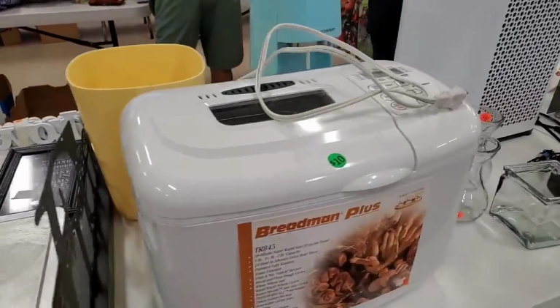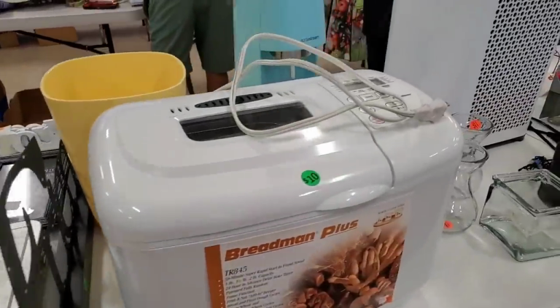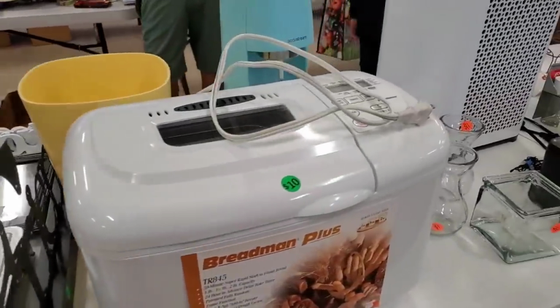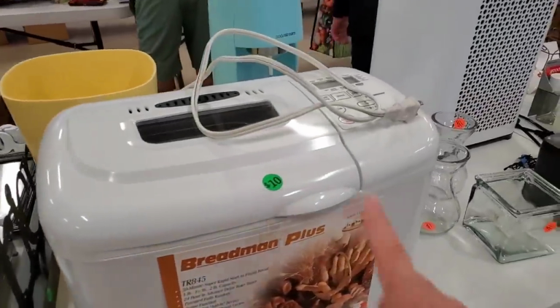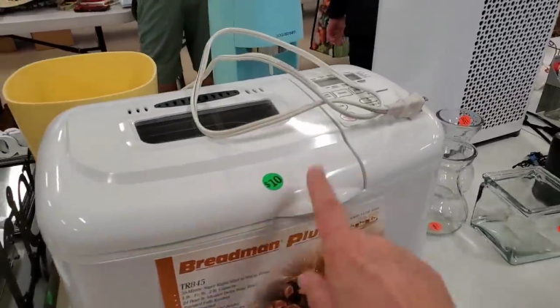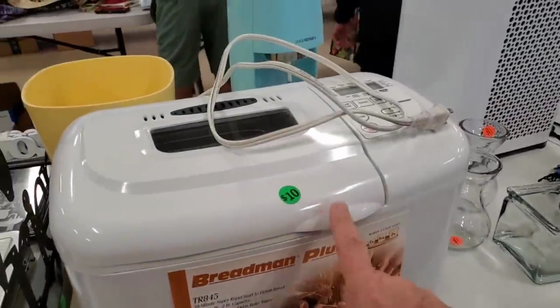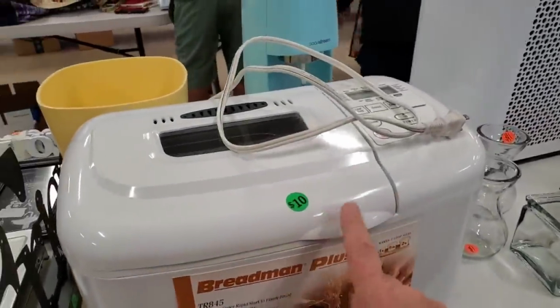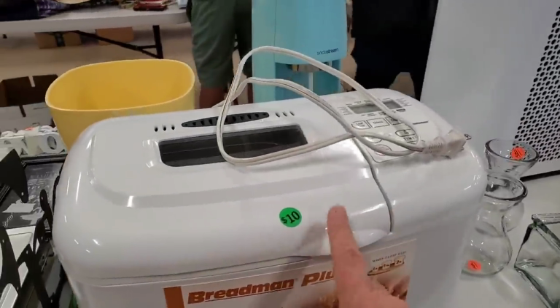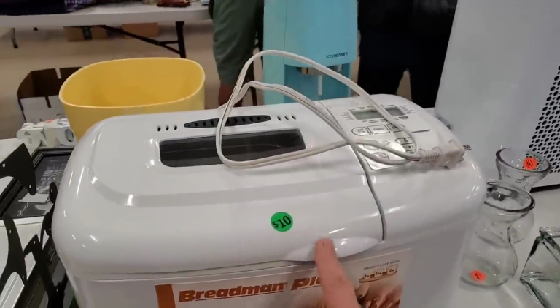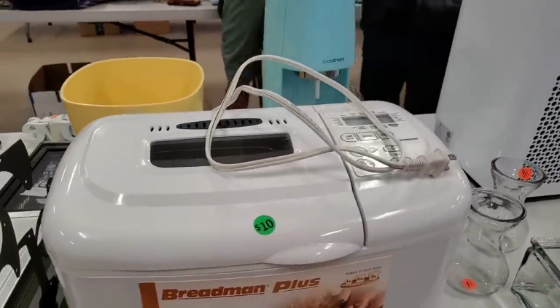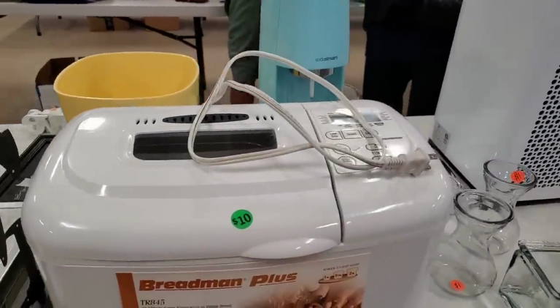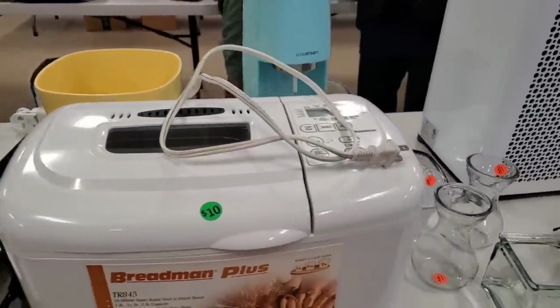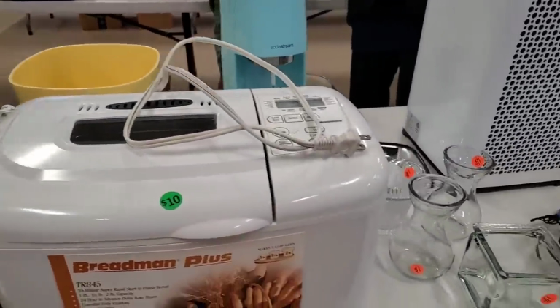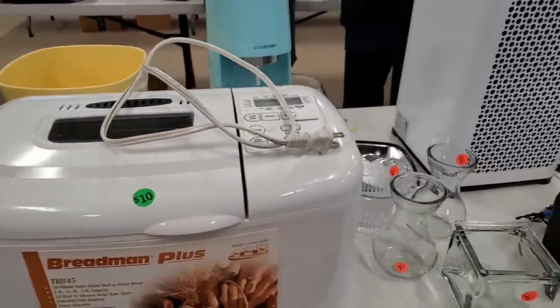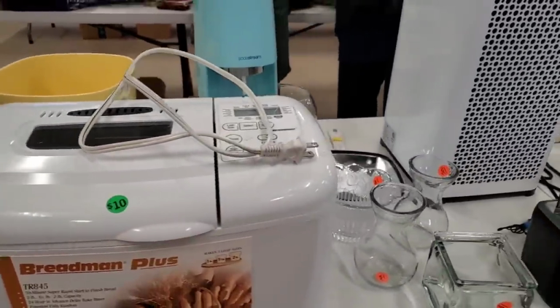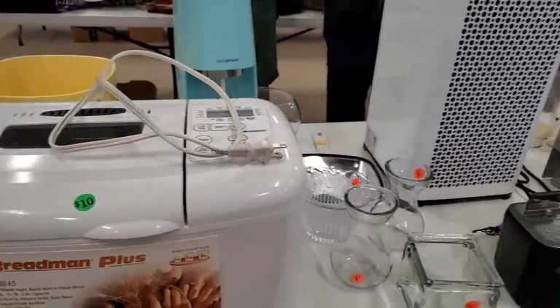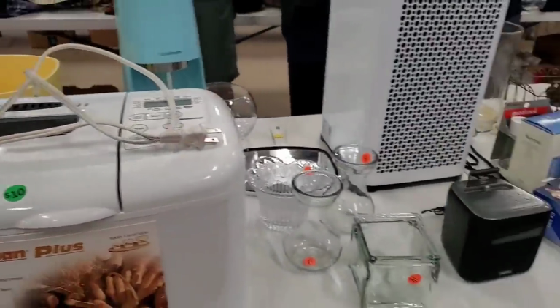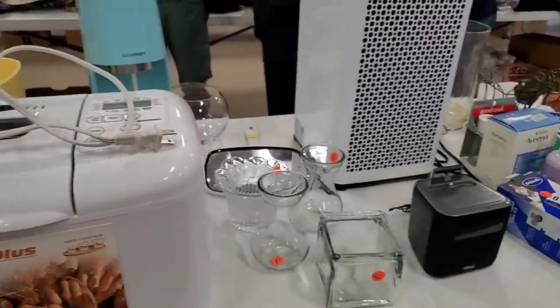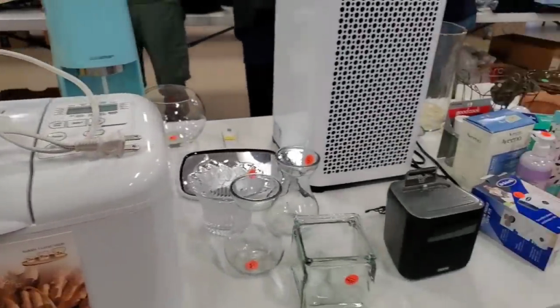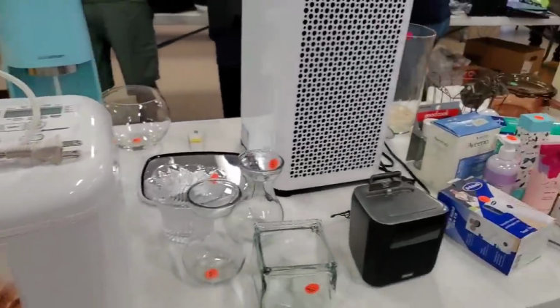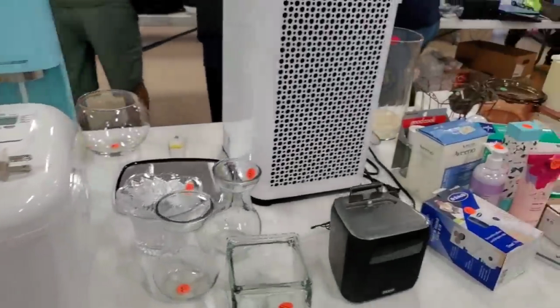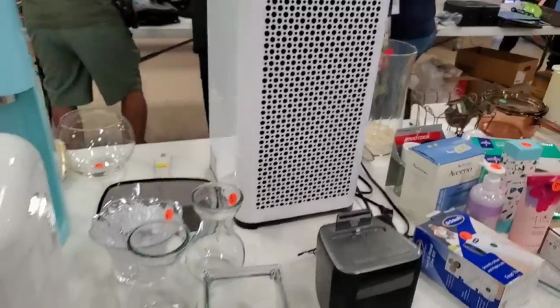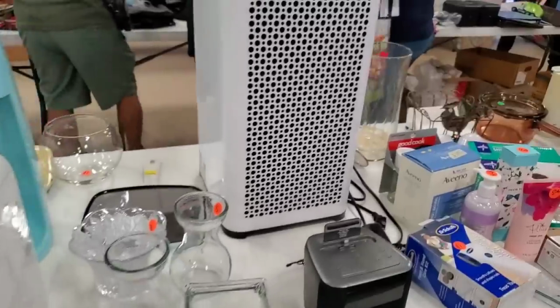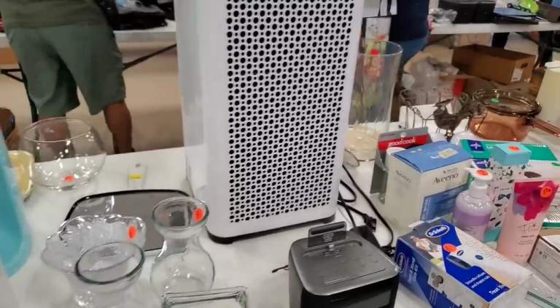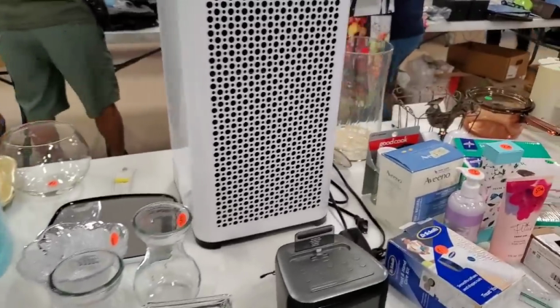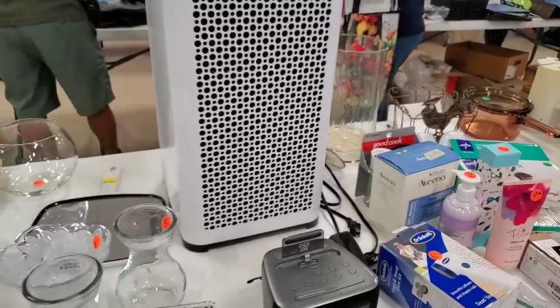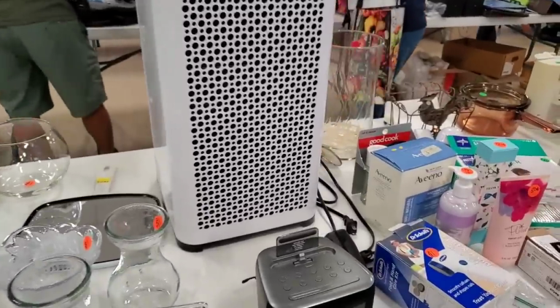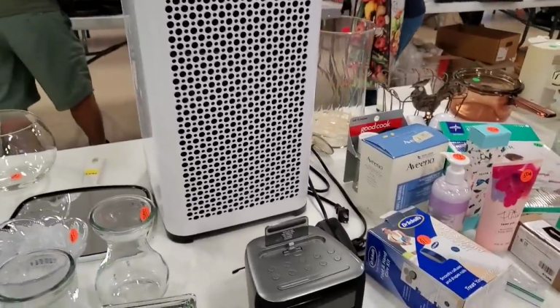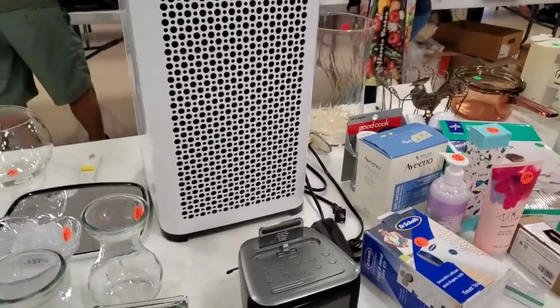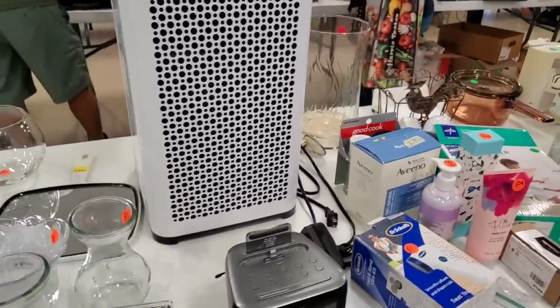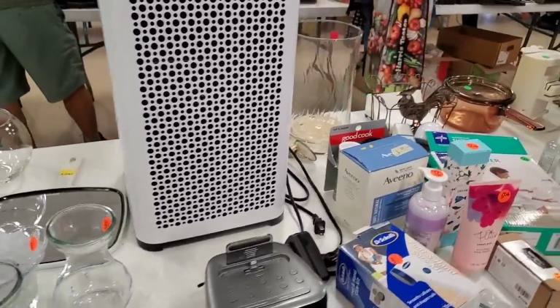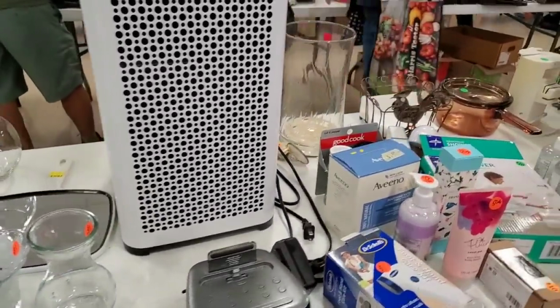I thought about this bread maker, but I only brought so much money with me today.